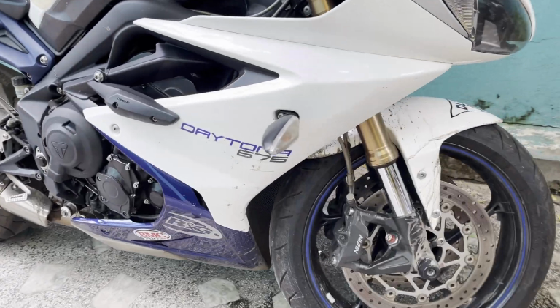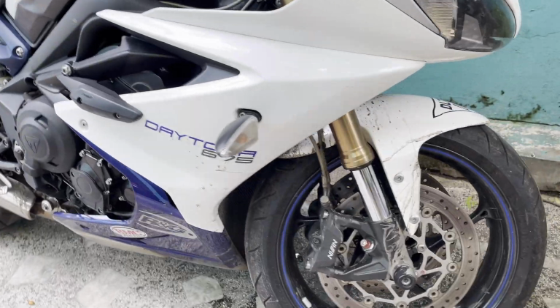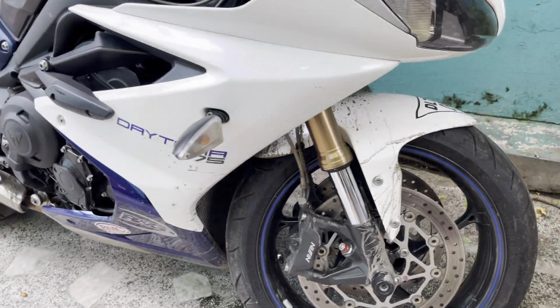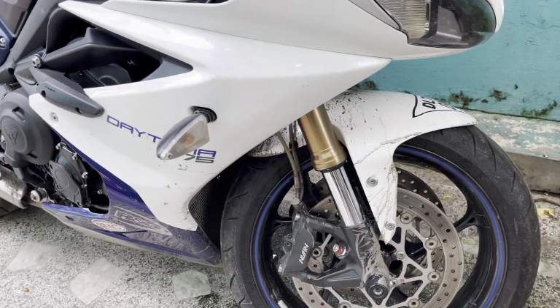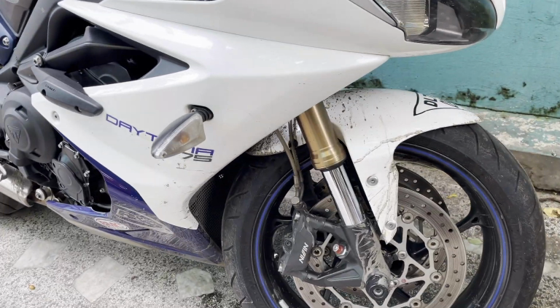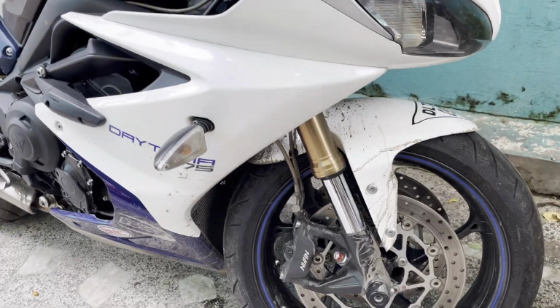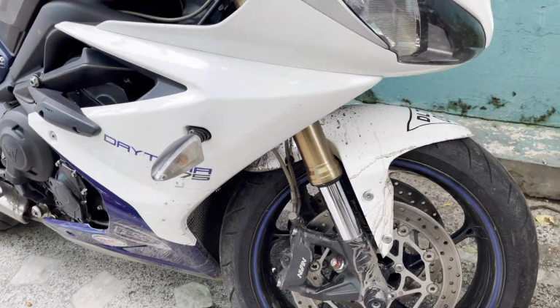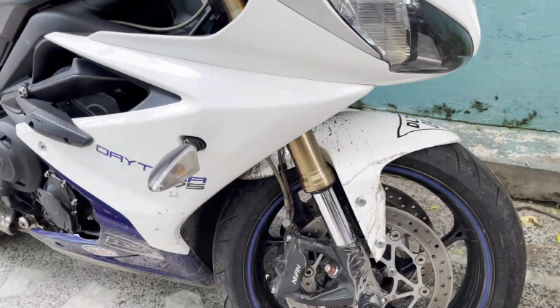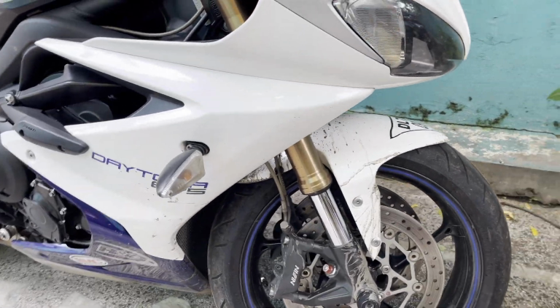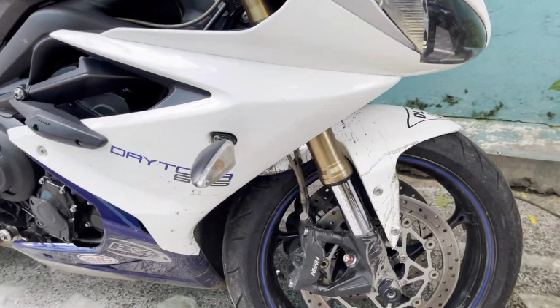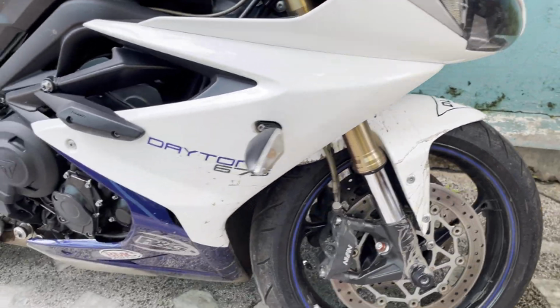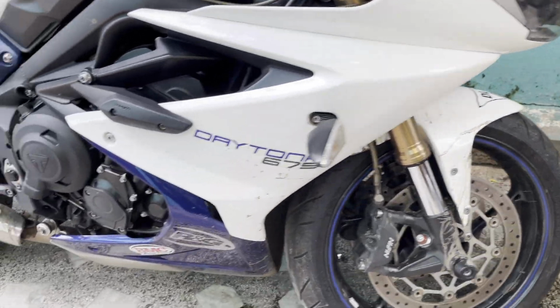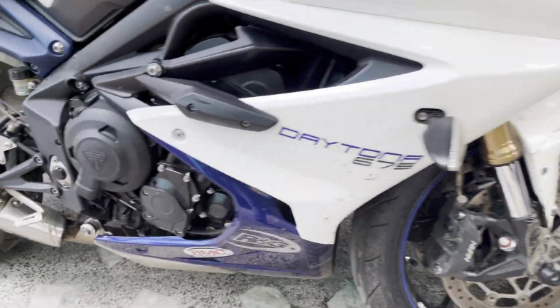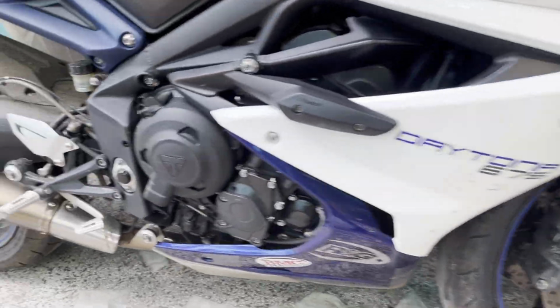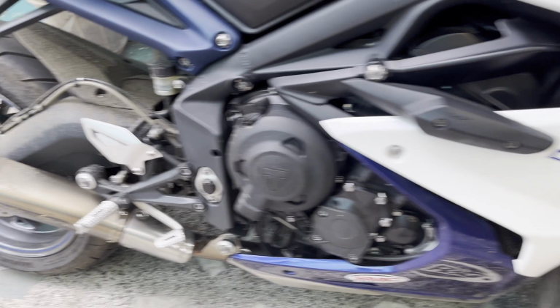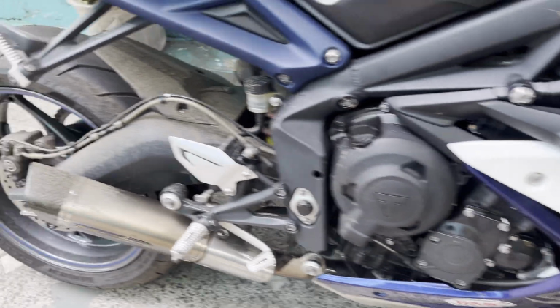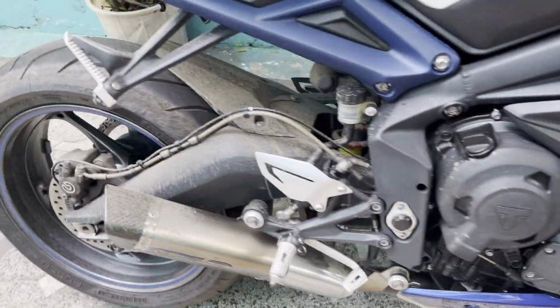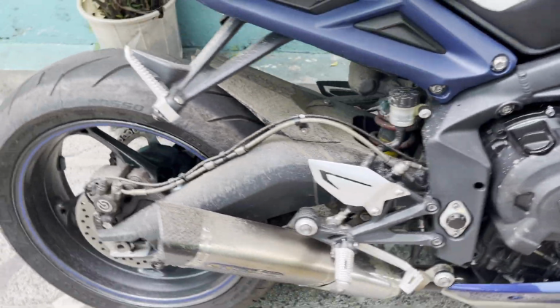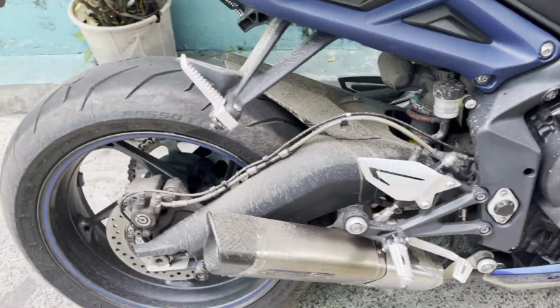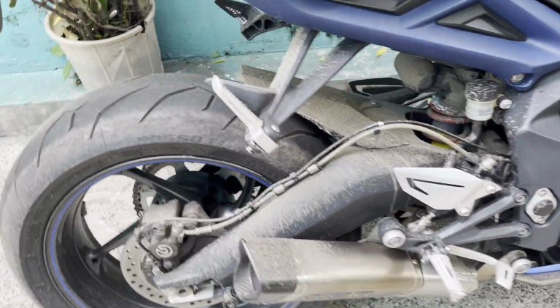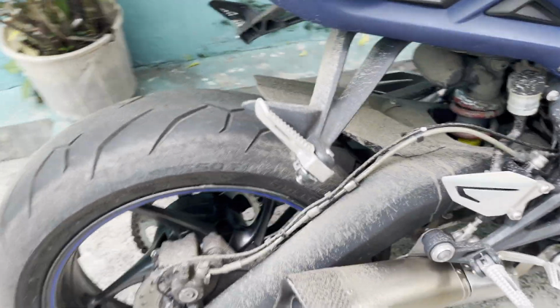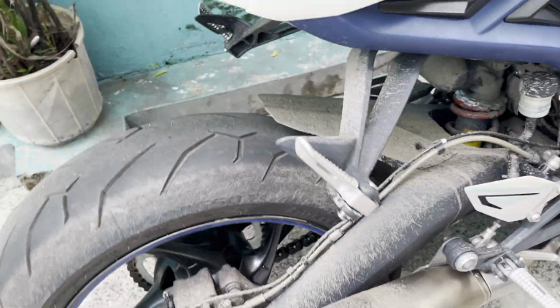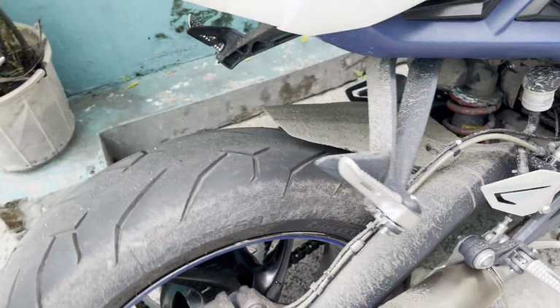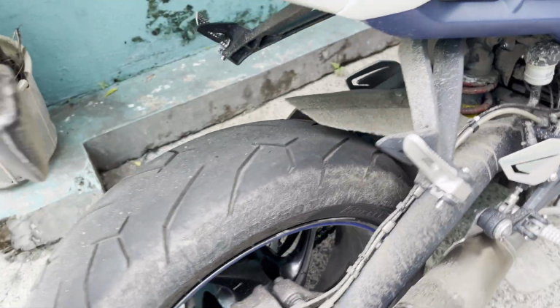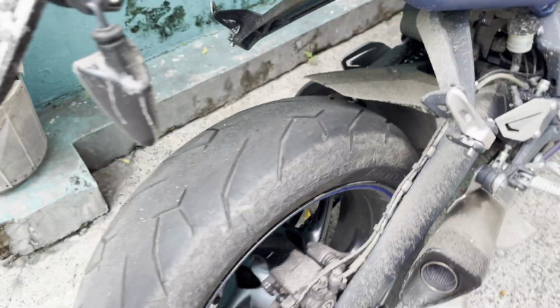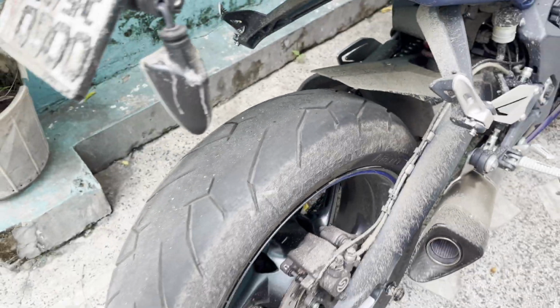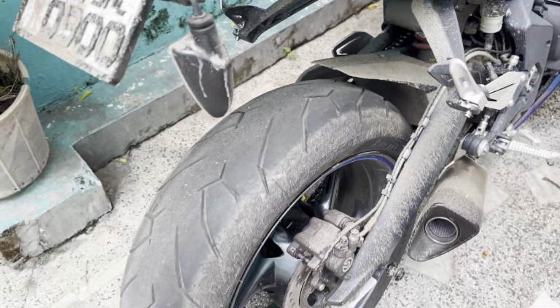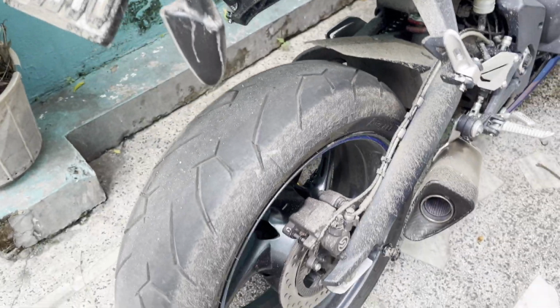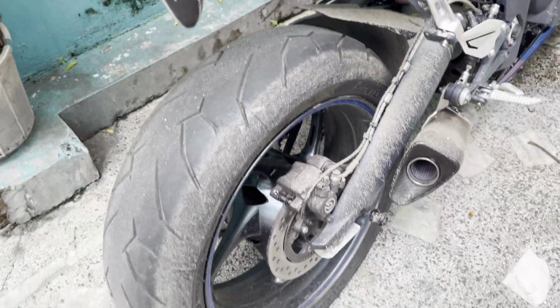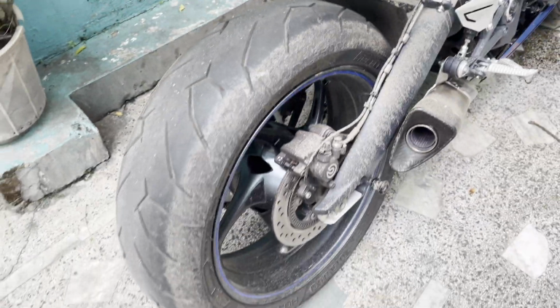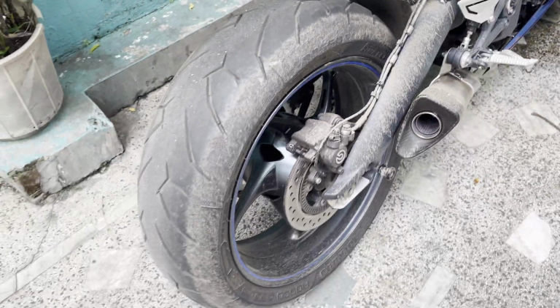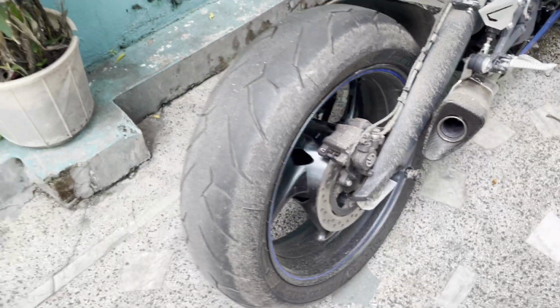So guys, you can see the condition the bike is in right now - this is what happened to the bike after last Sunday's ride. The bike got into this state after that ride.